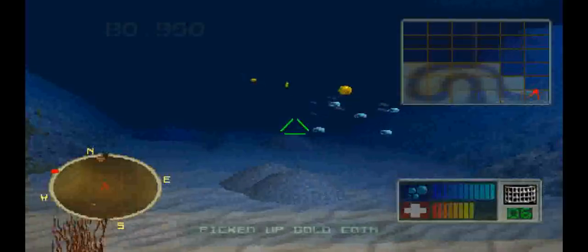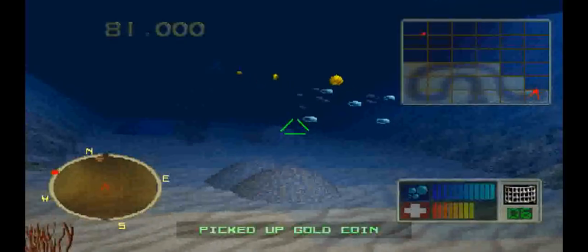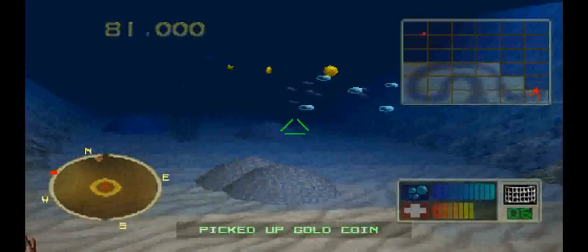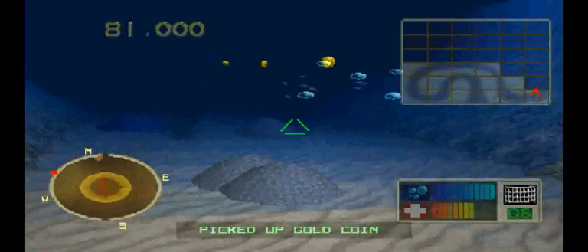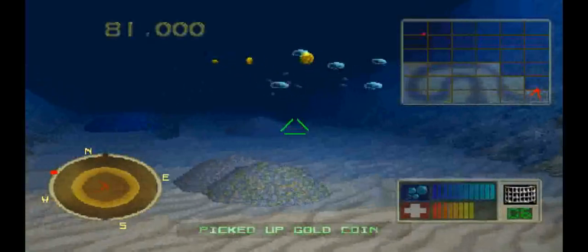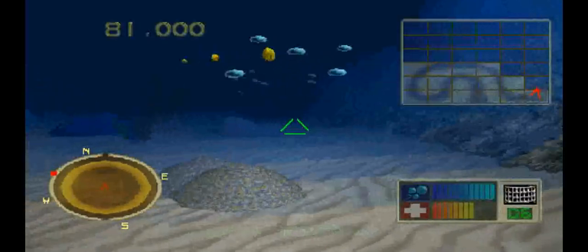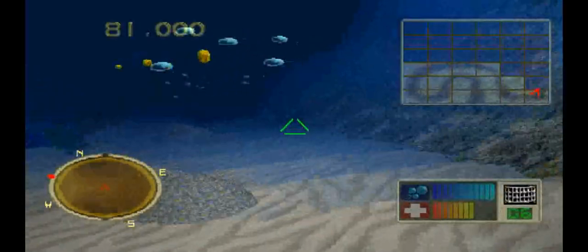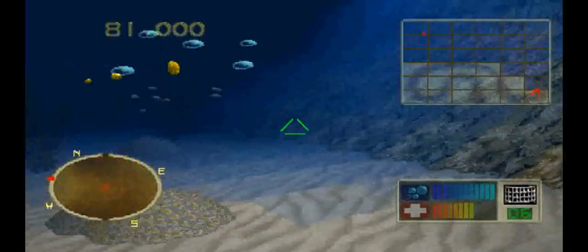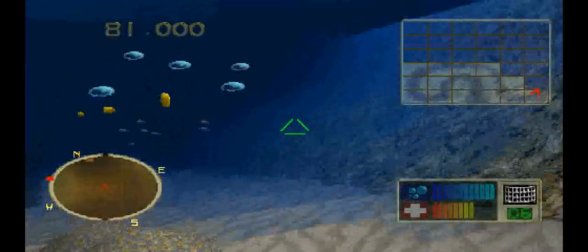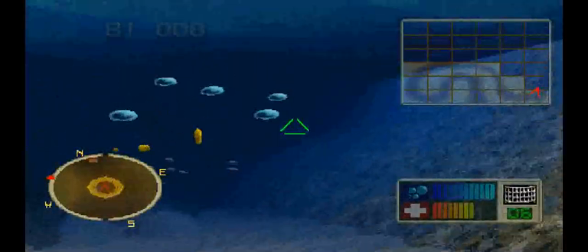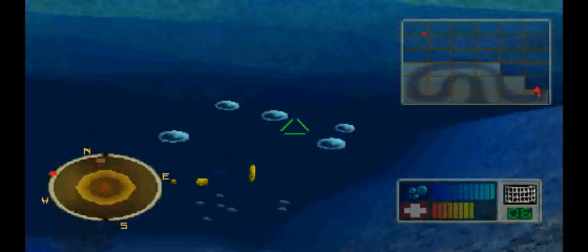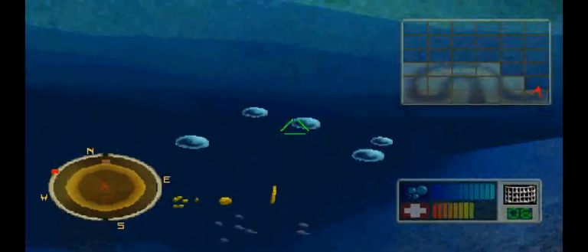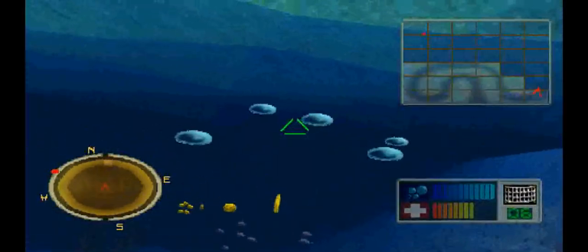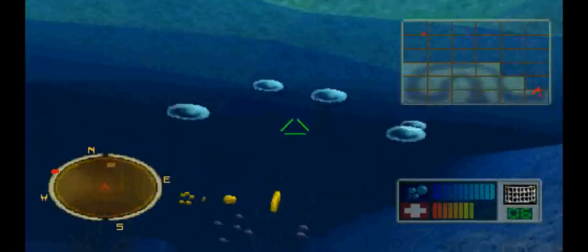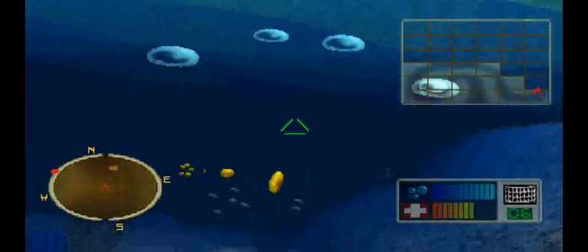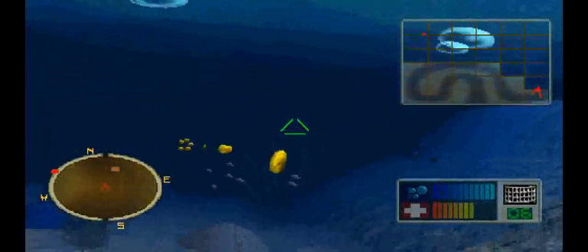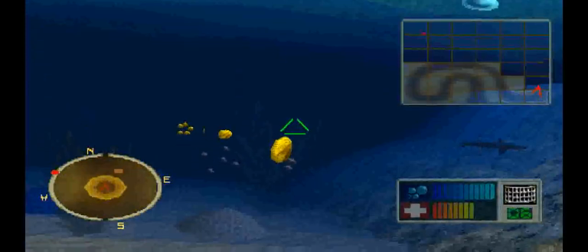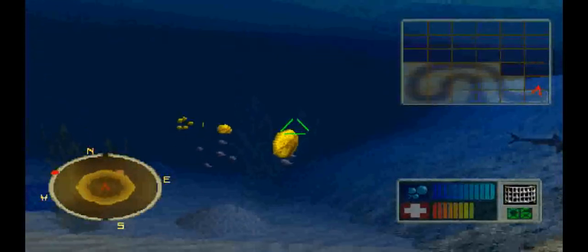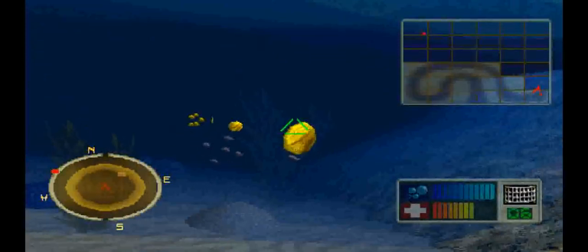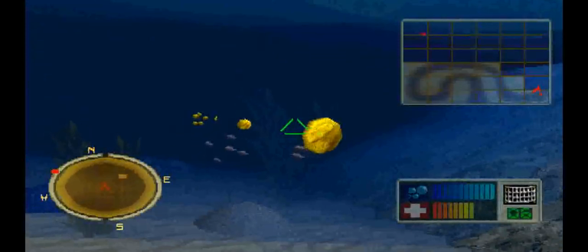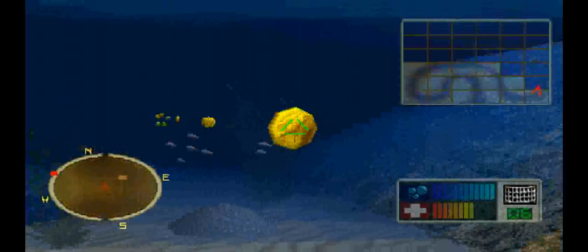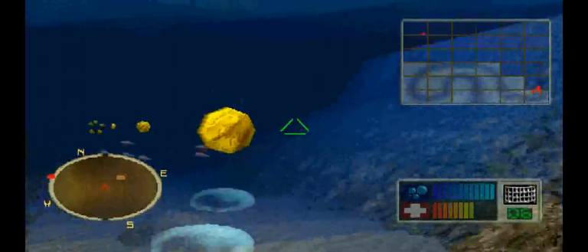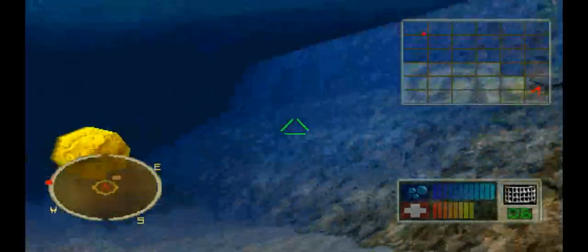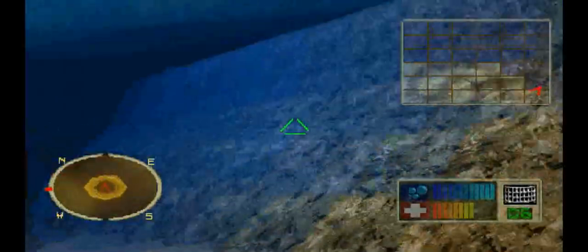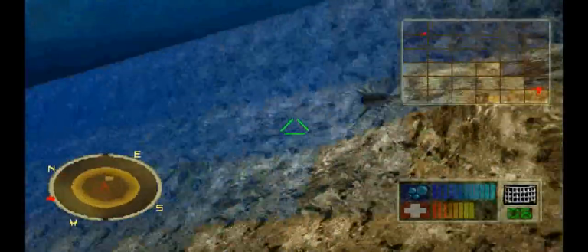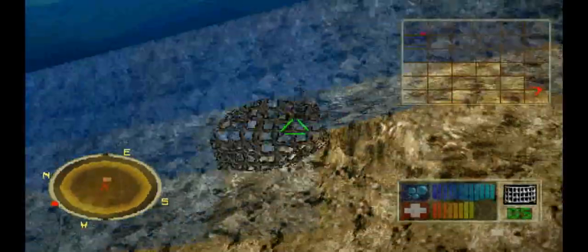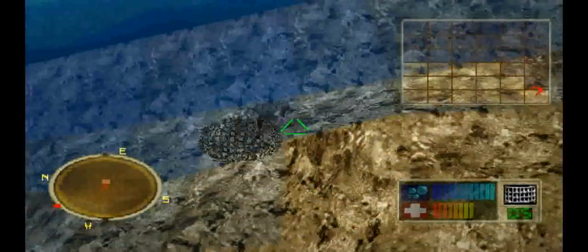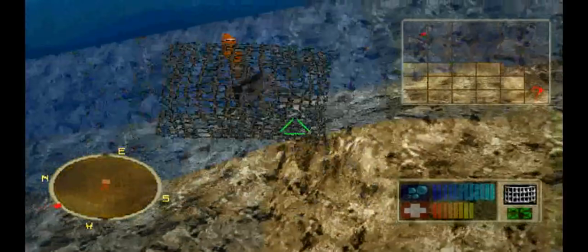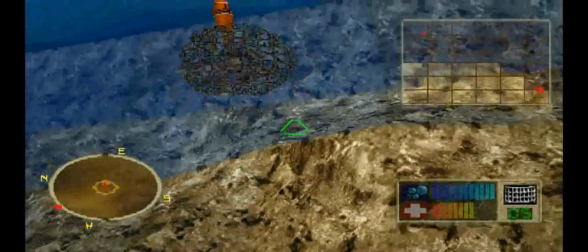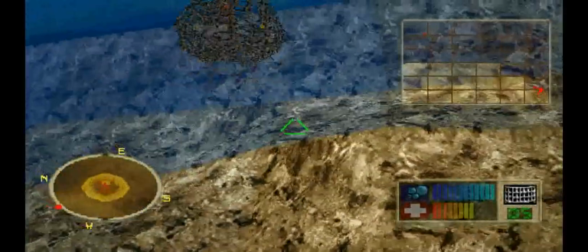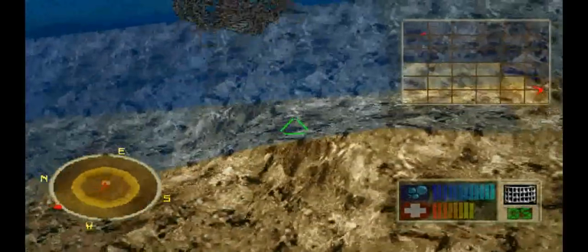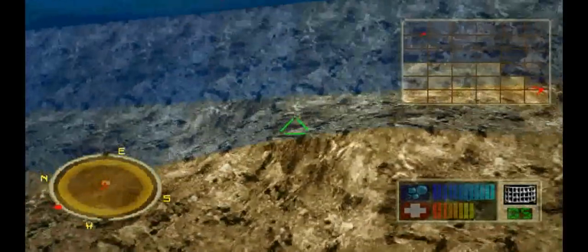To find your next target, go to the red dot on the overhead map.